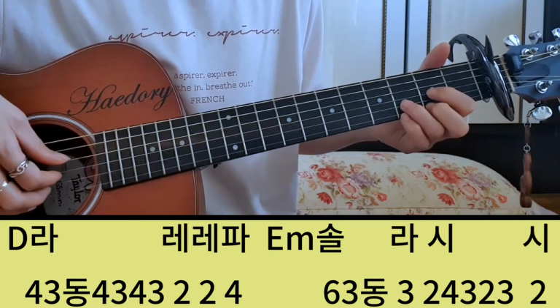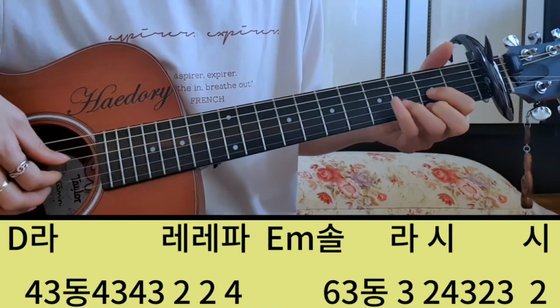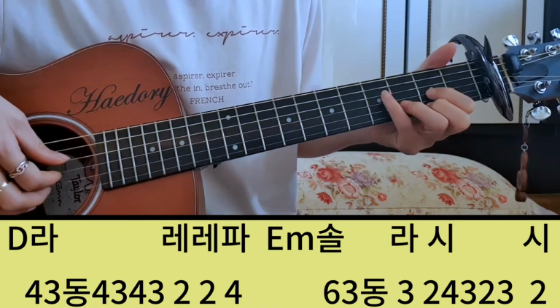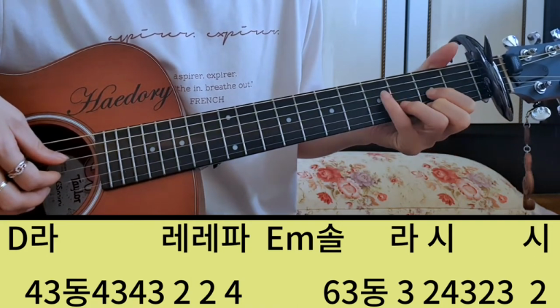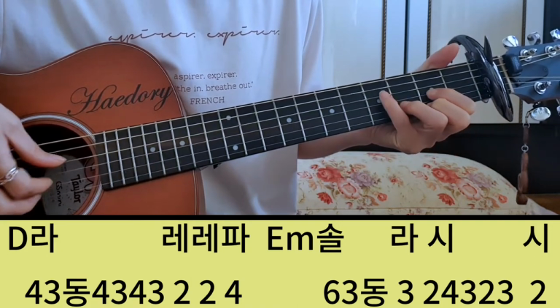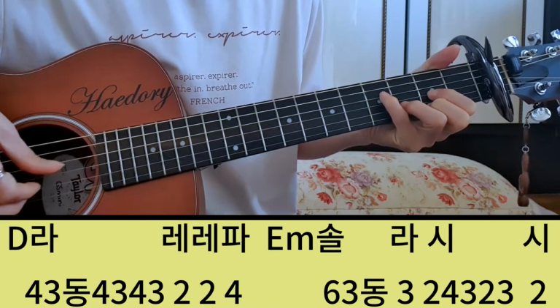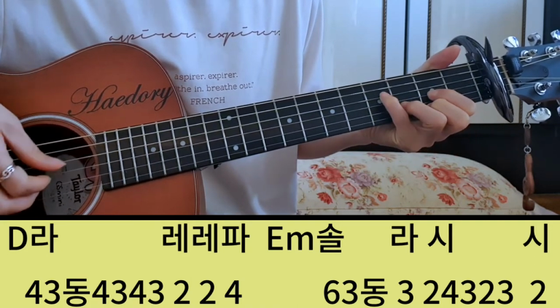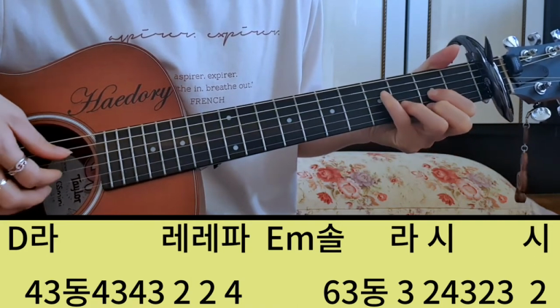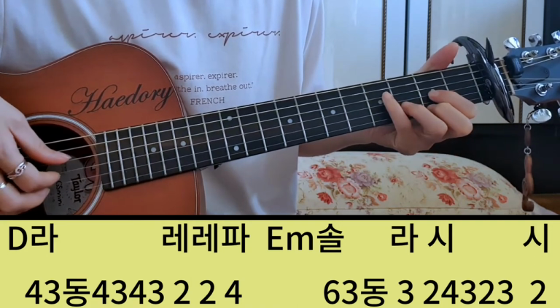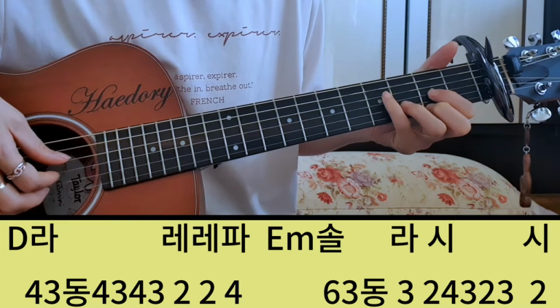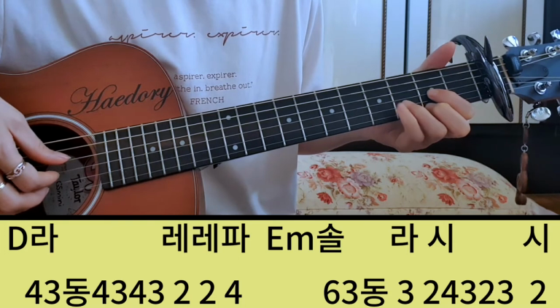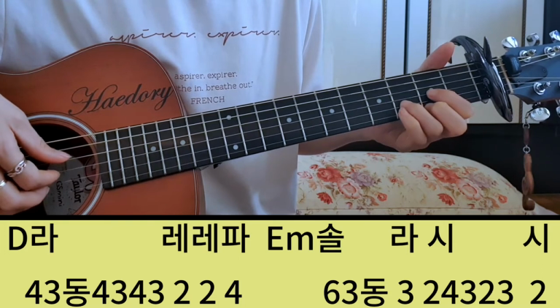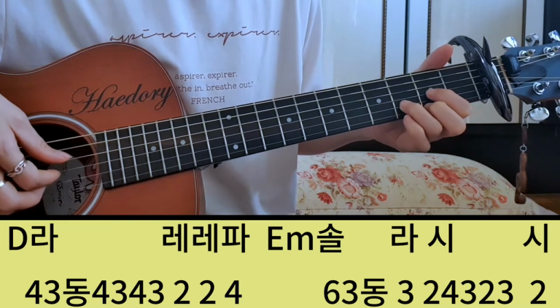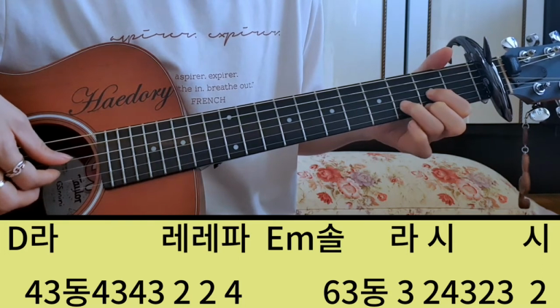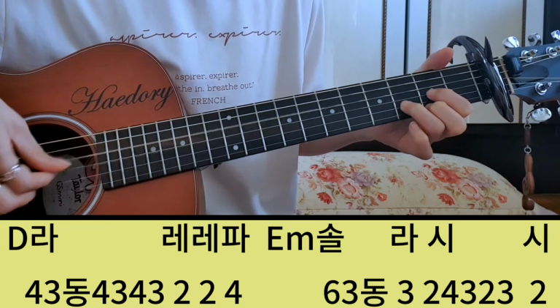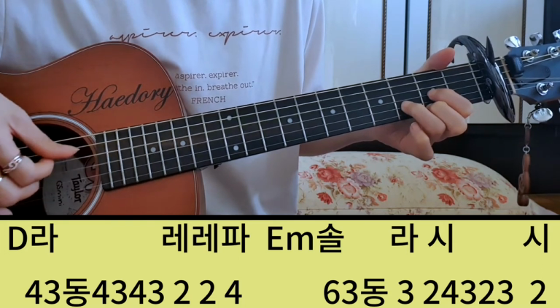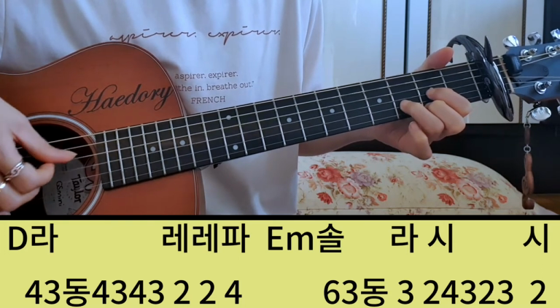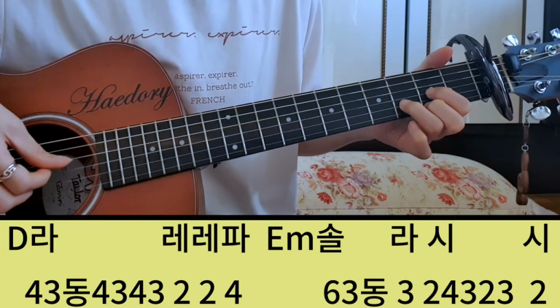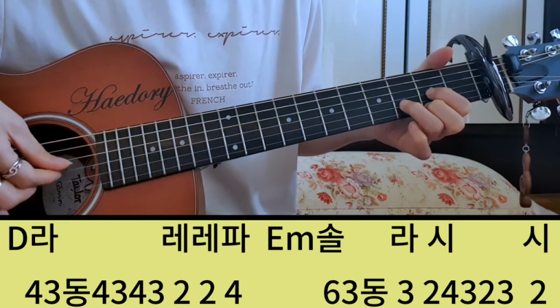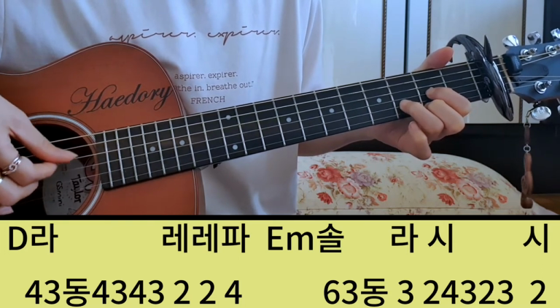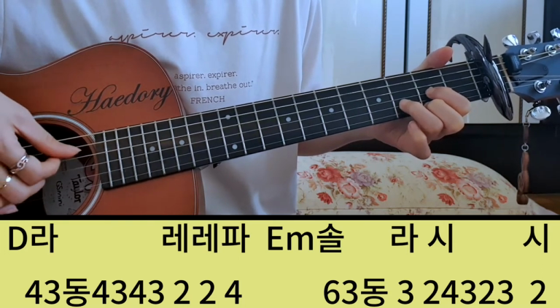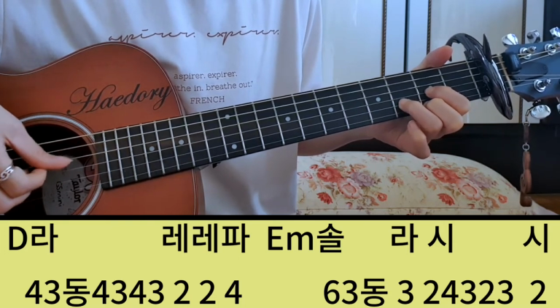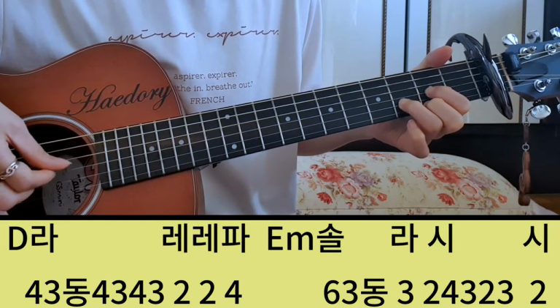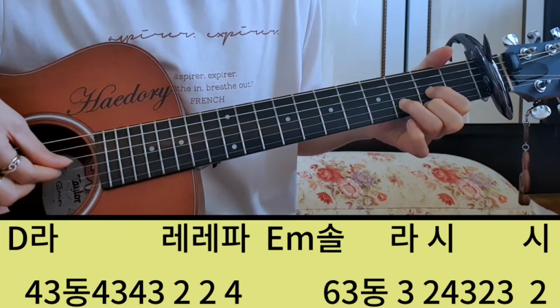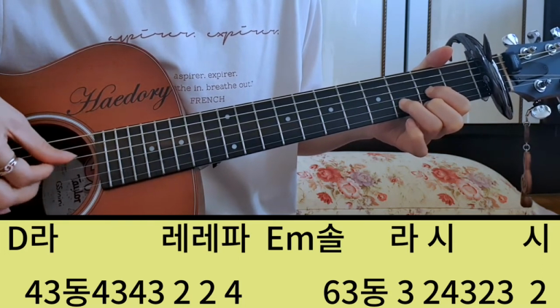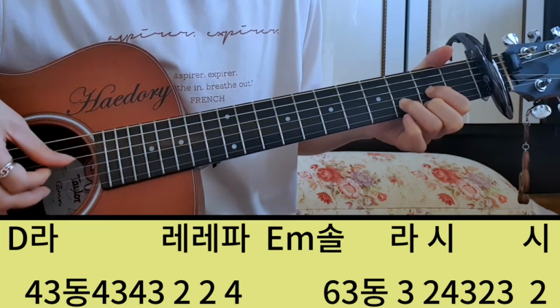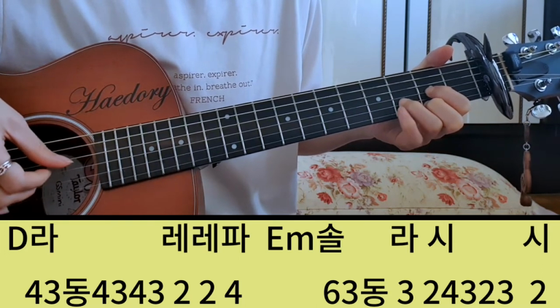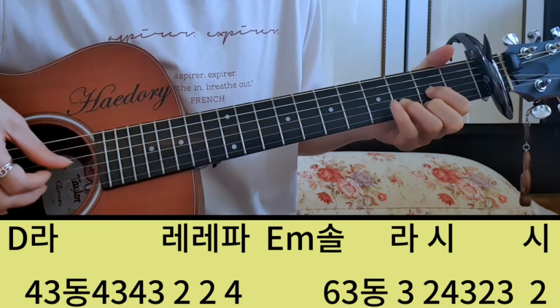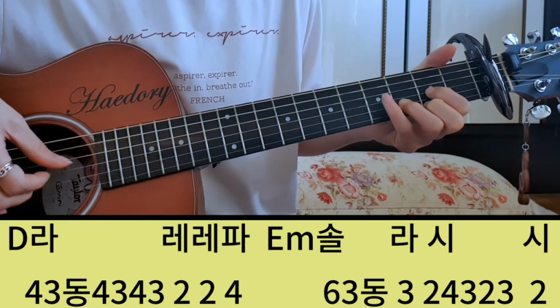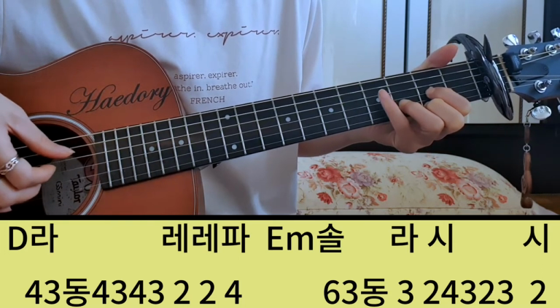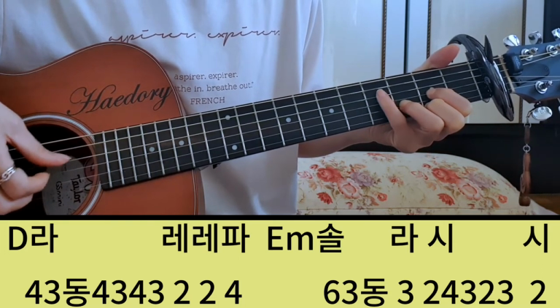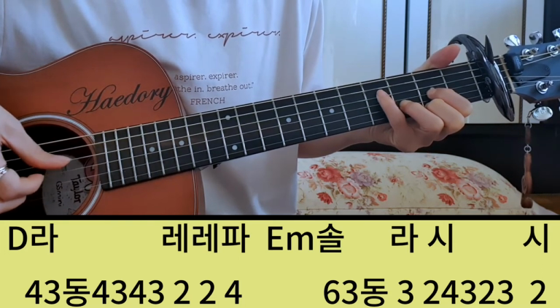D코드에서 세 끼로 잡는 게 편하신 분들은 이렇게 하시고 라, 레, 레, 파.